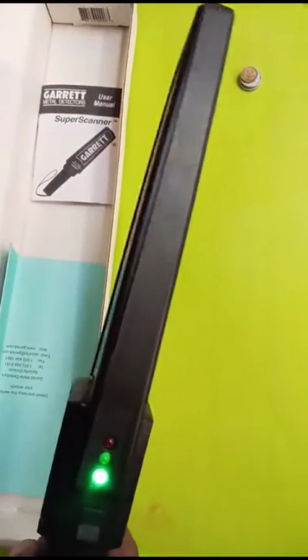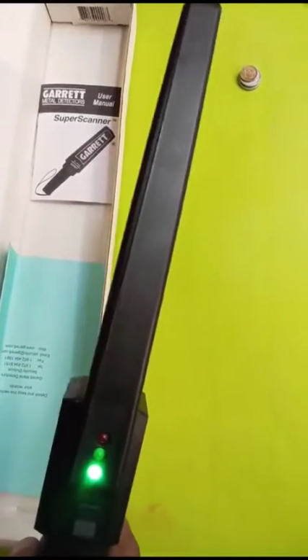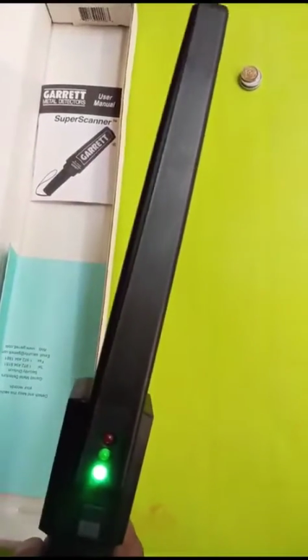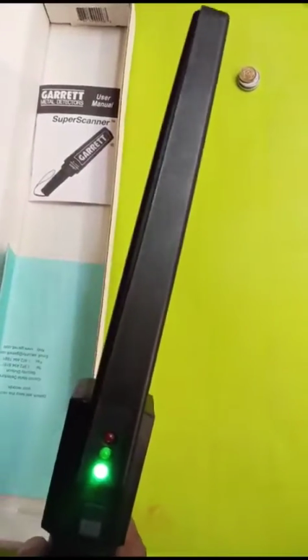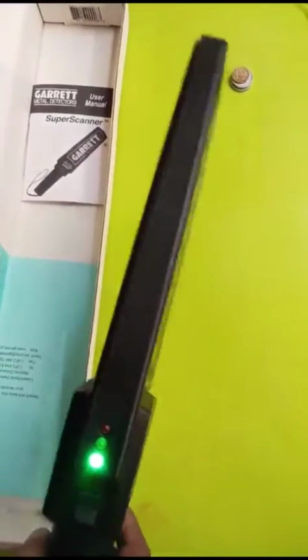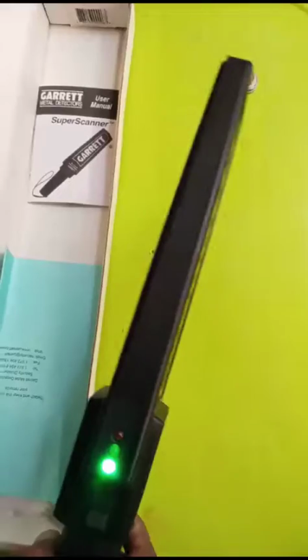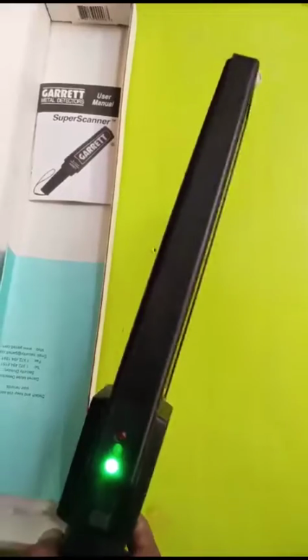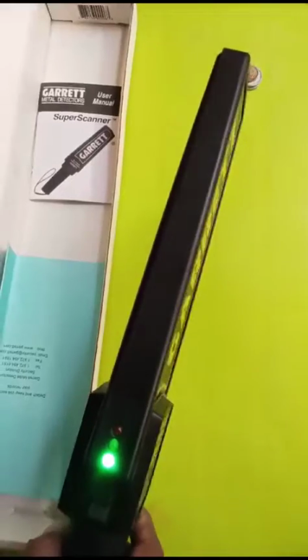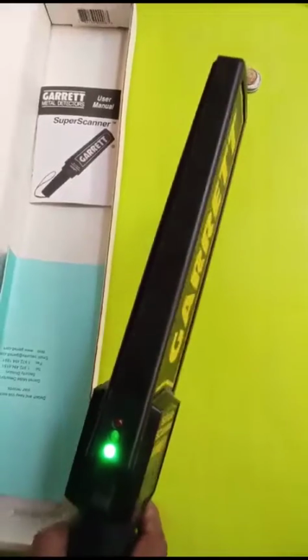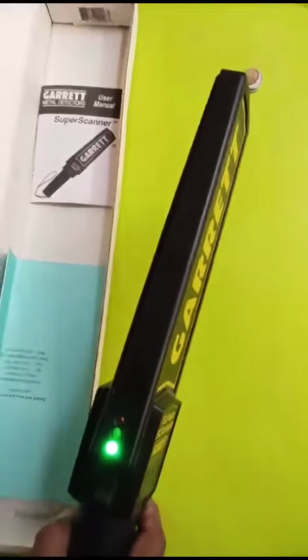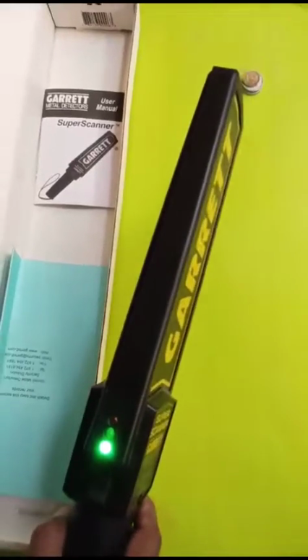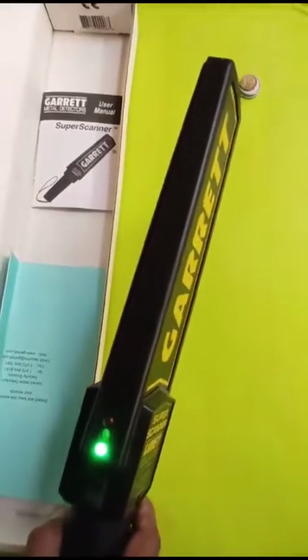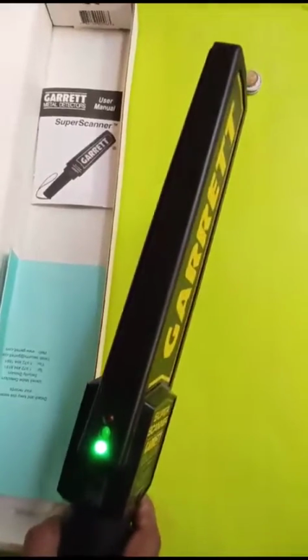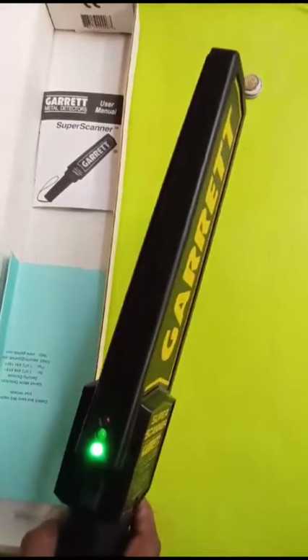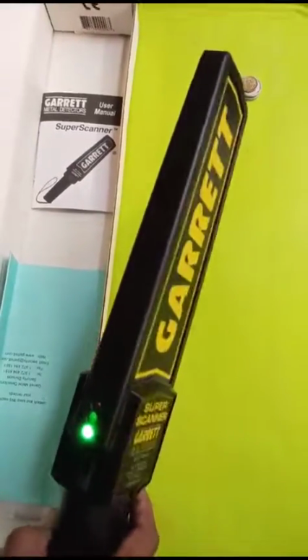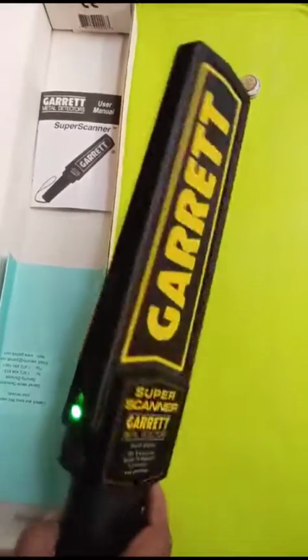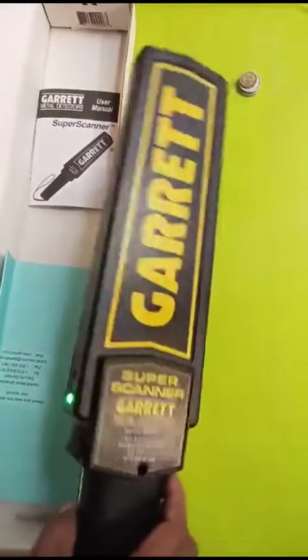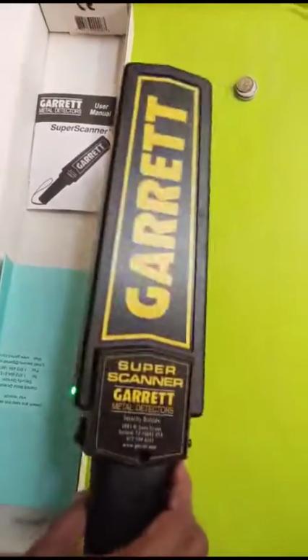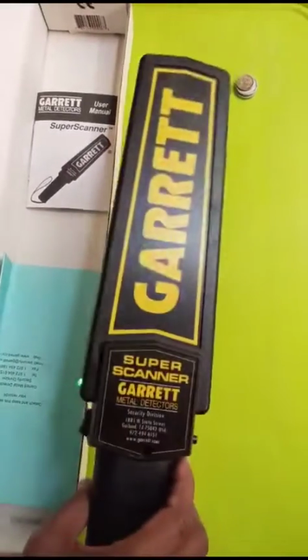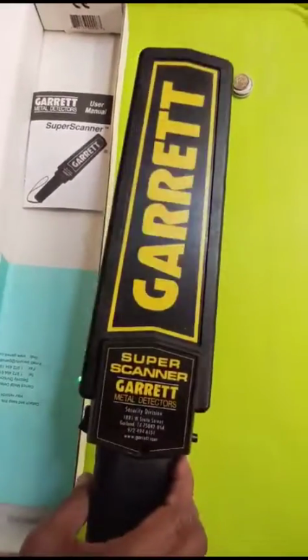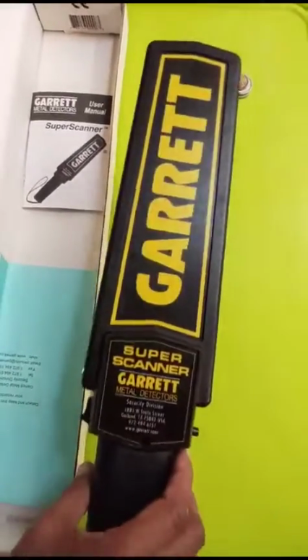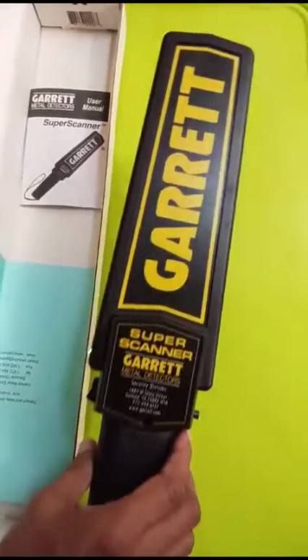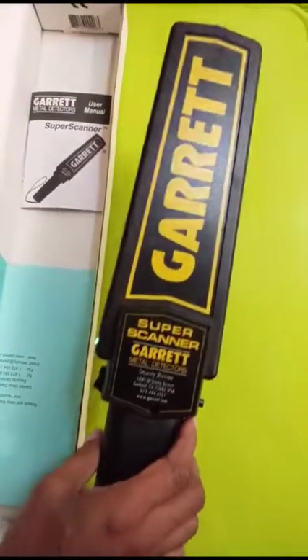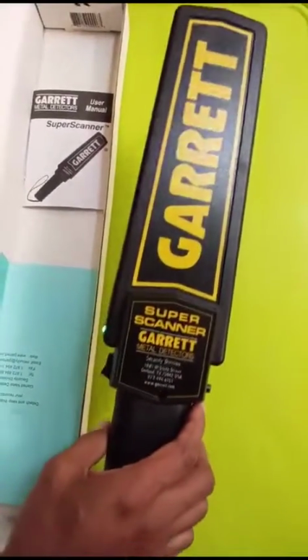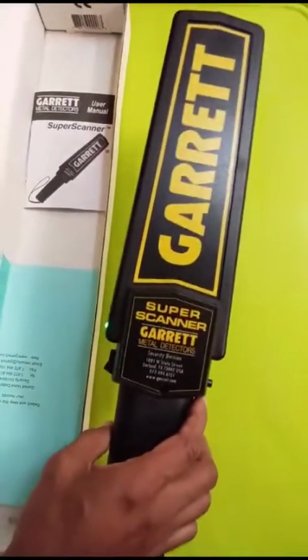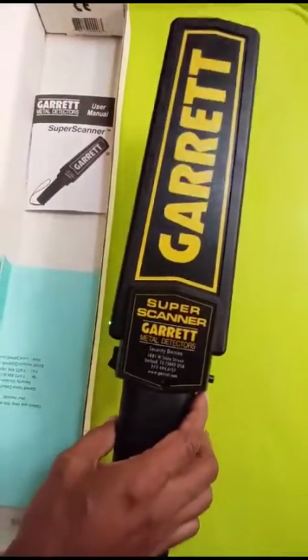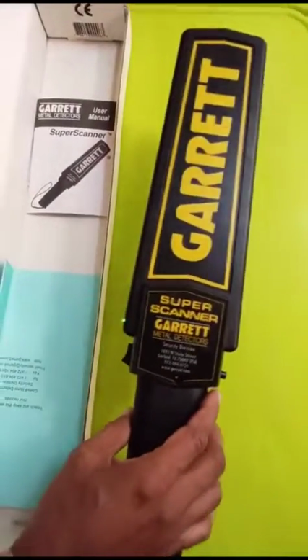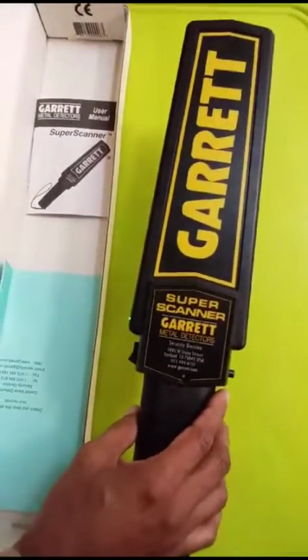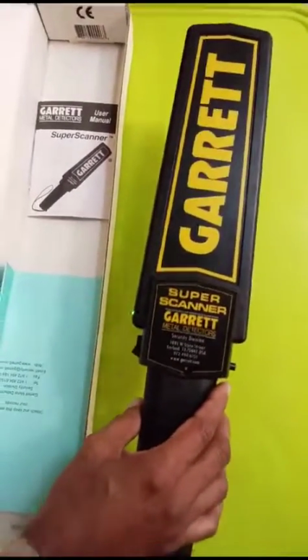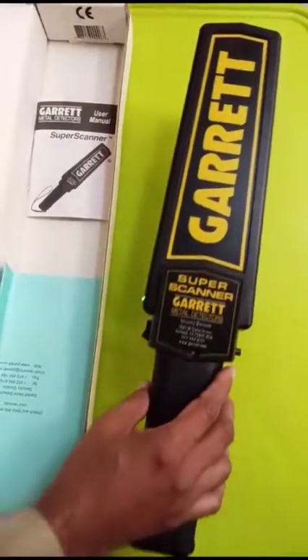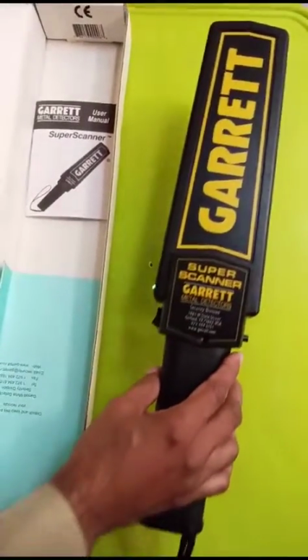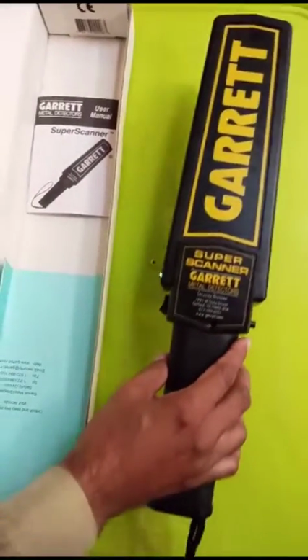Now press this switch and the metal detector is on. Now I'll show you with a few coins here.